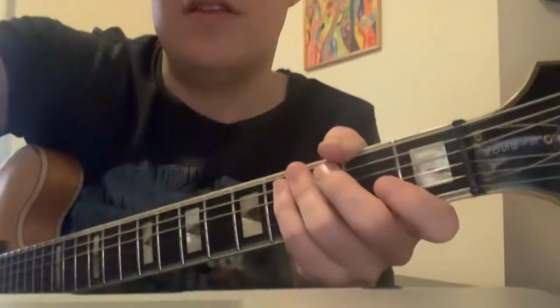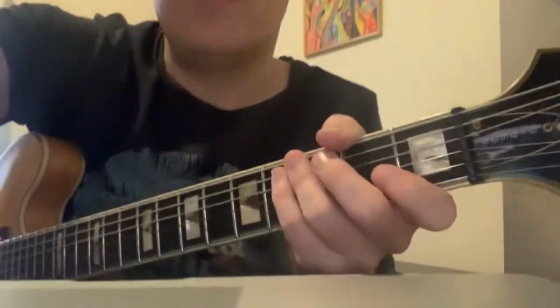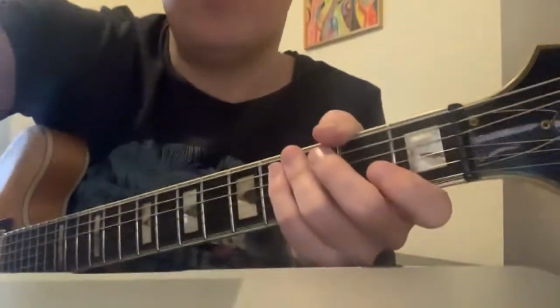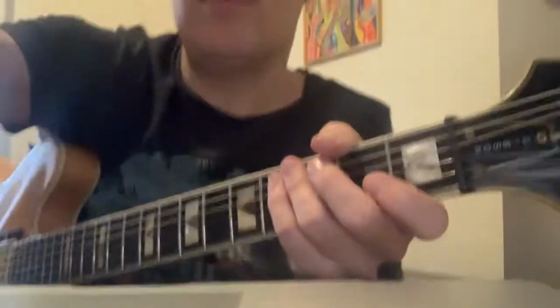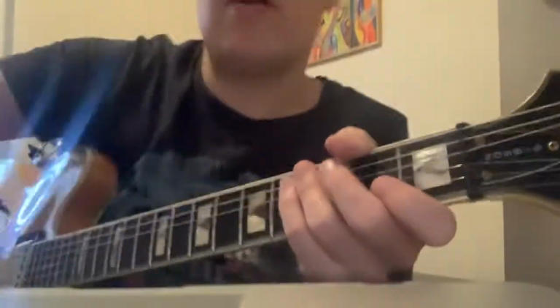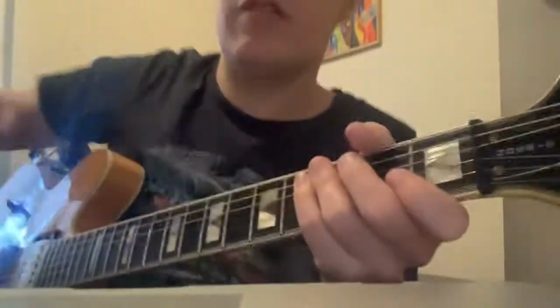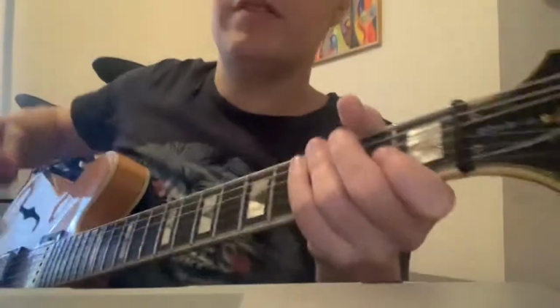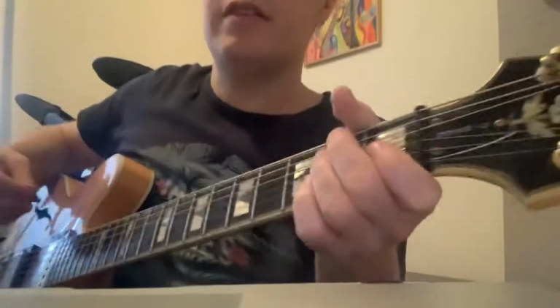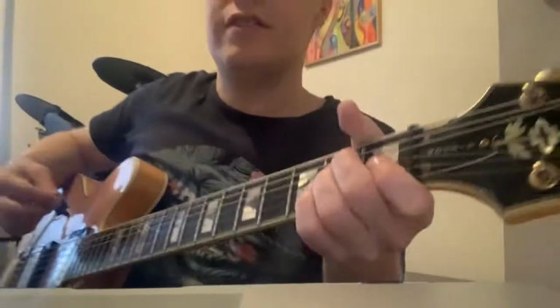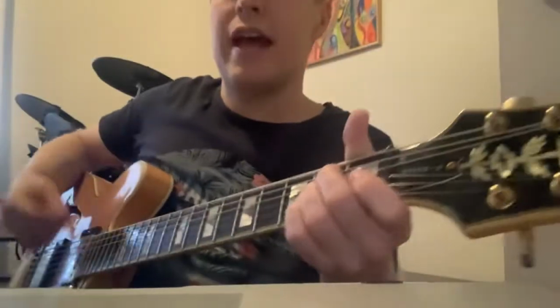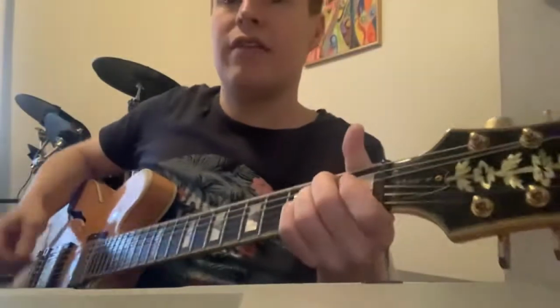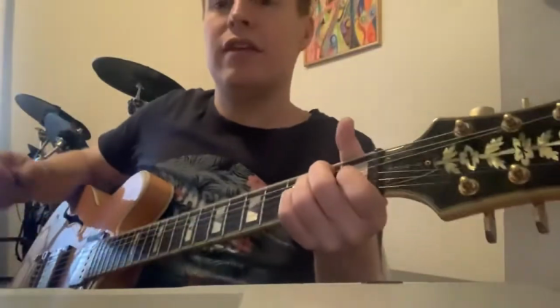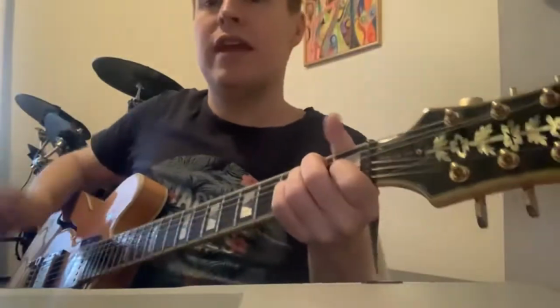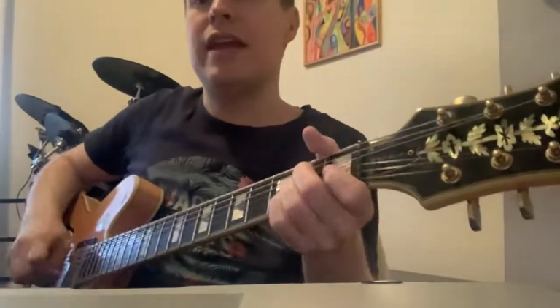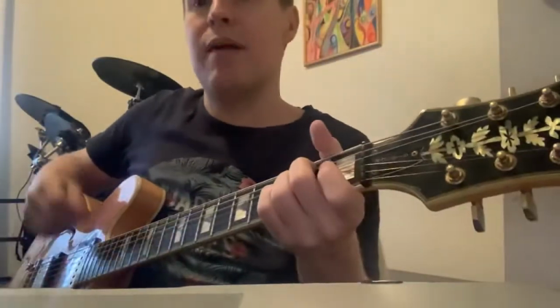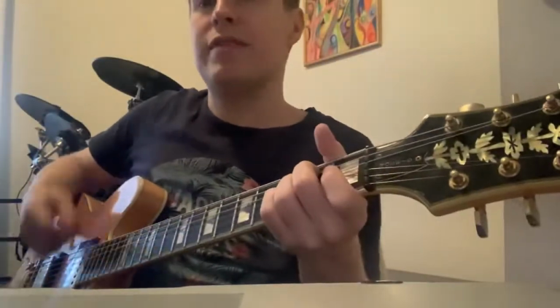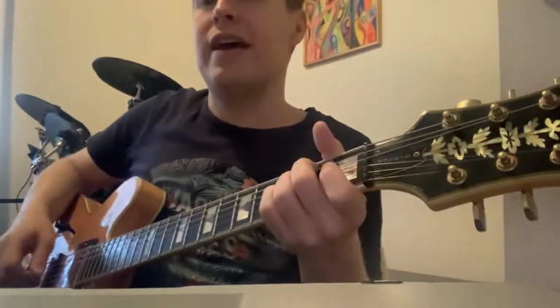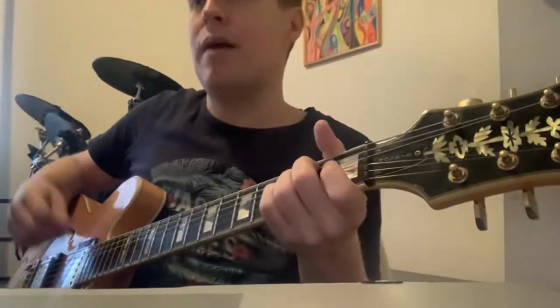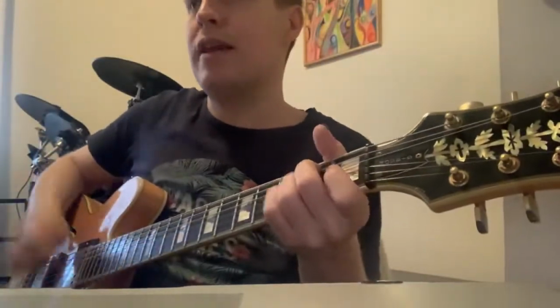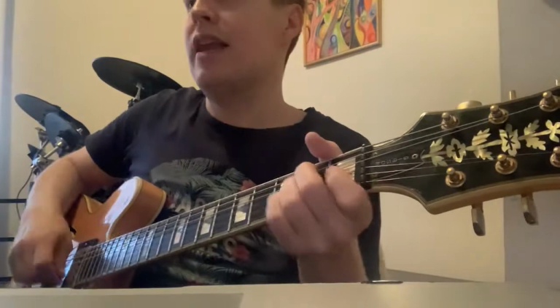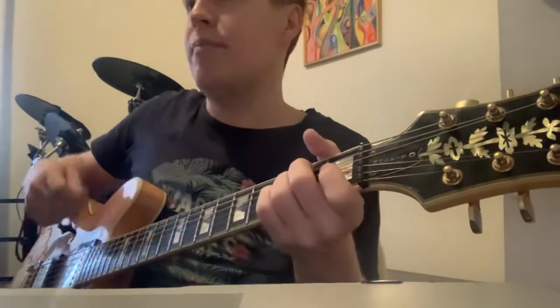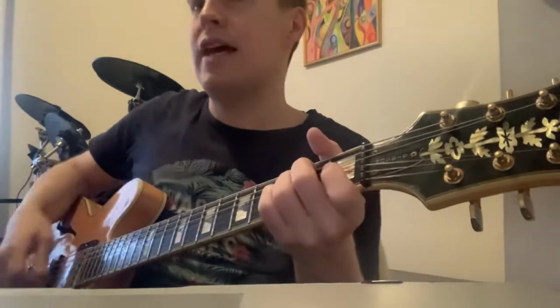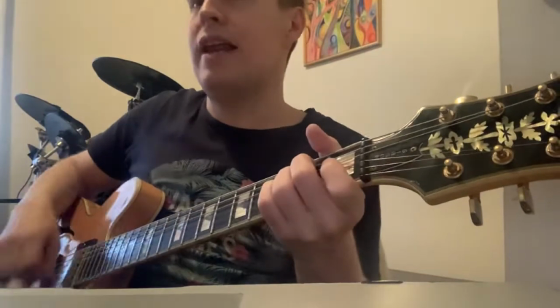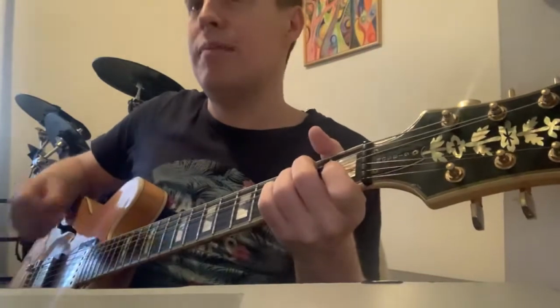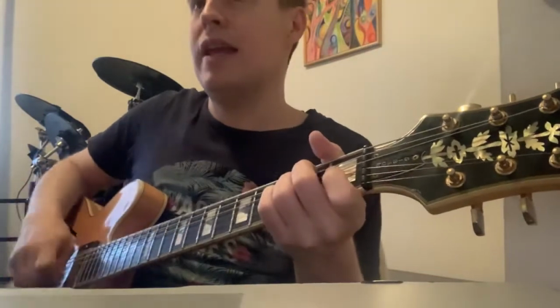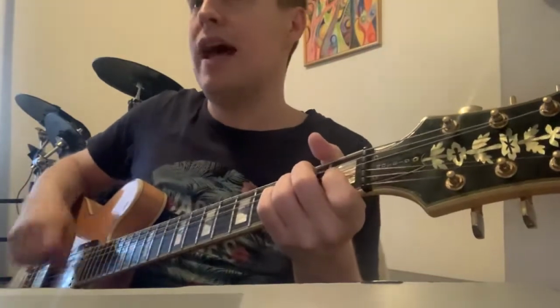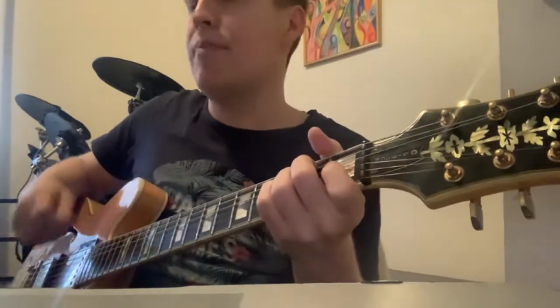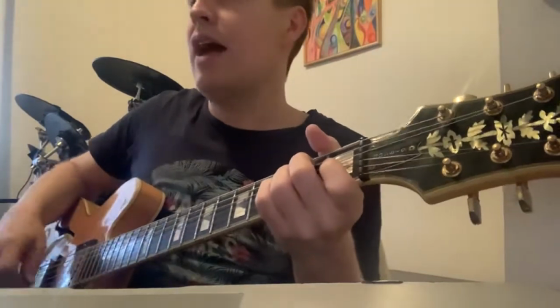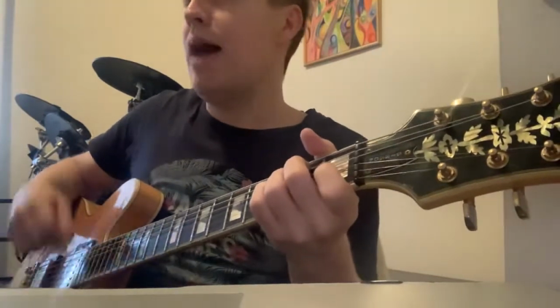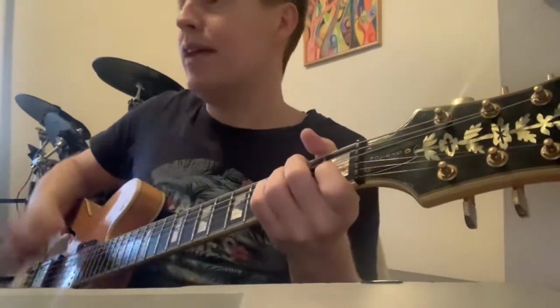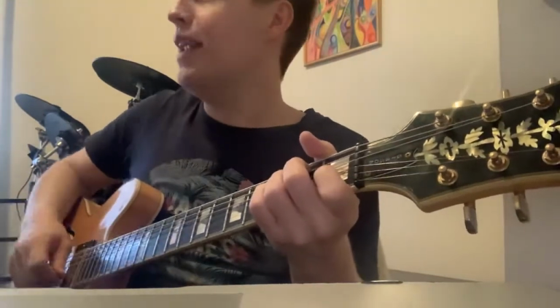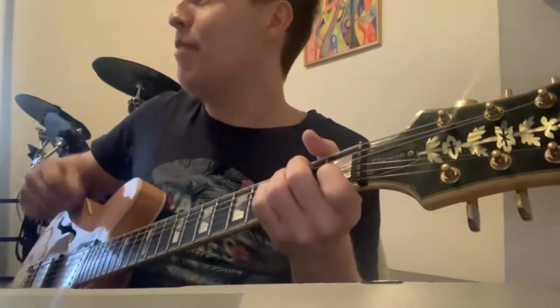So probably what a cracker is: down, hit, up, down, up, hit, up, down, up, hit, up, hit, up.